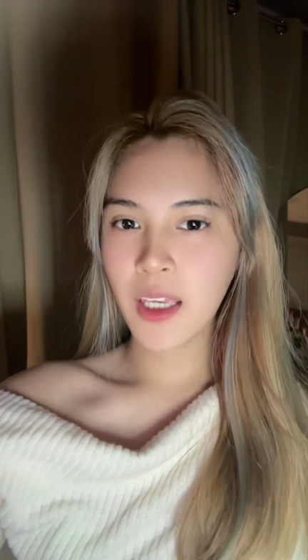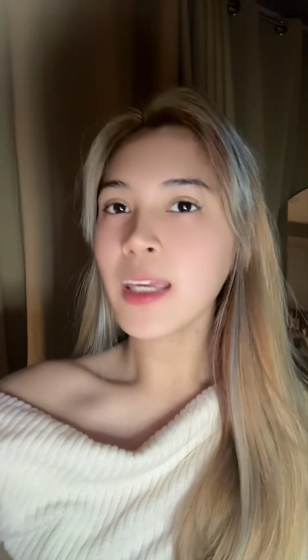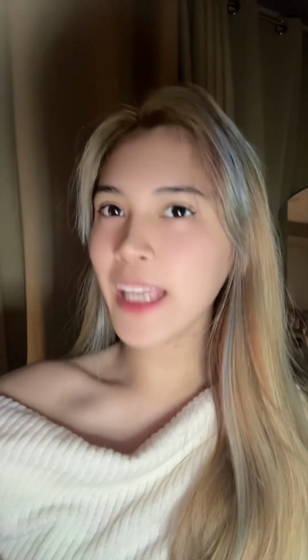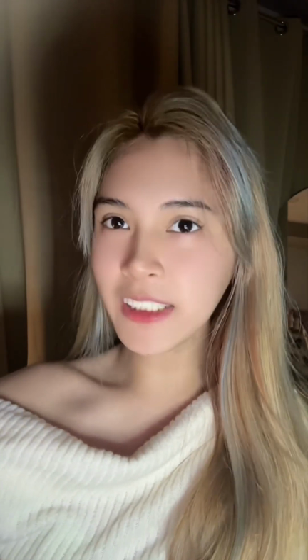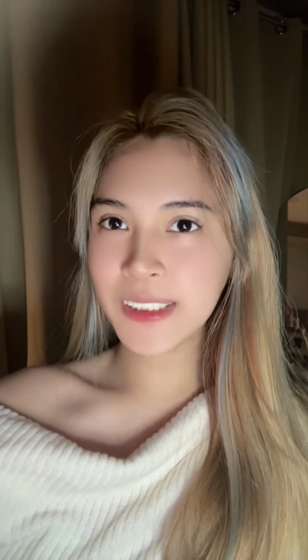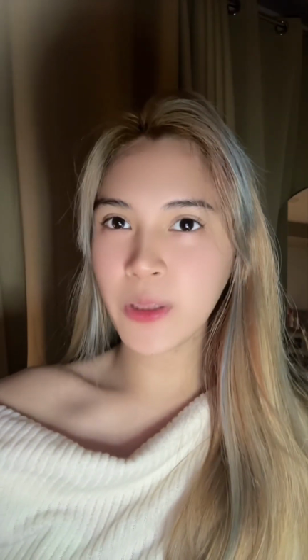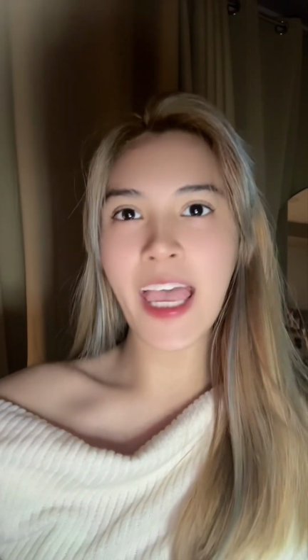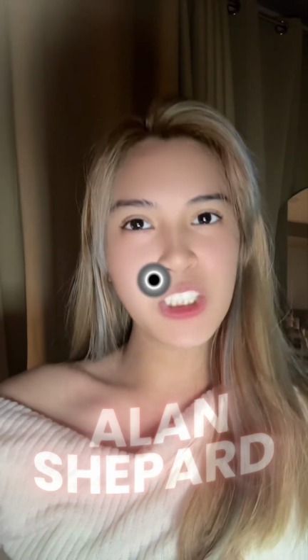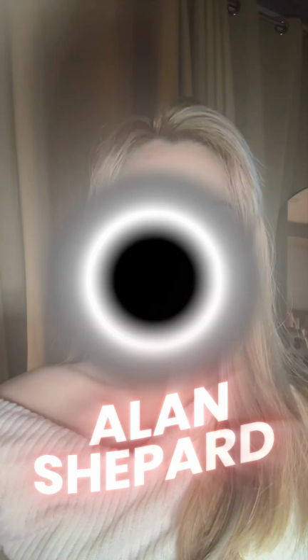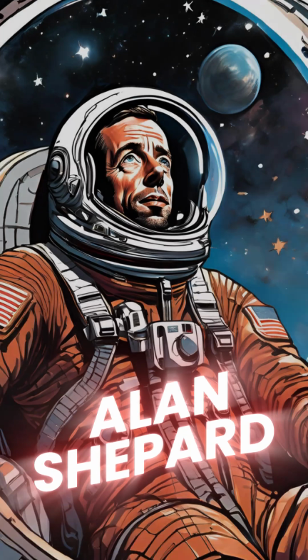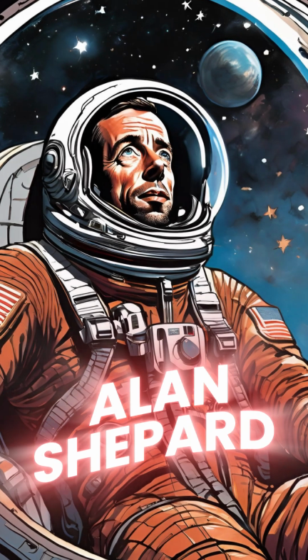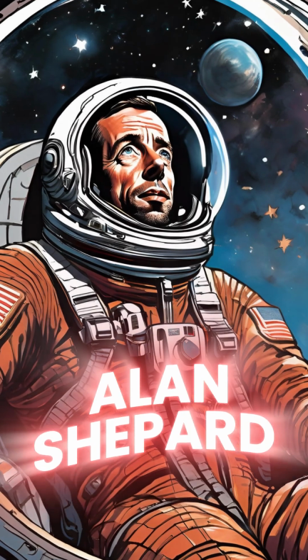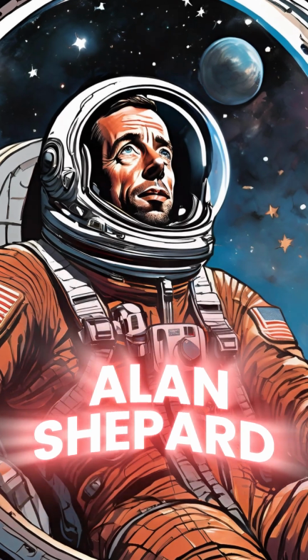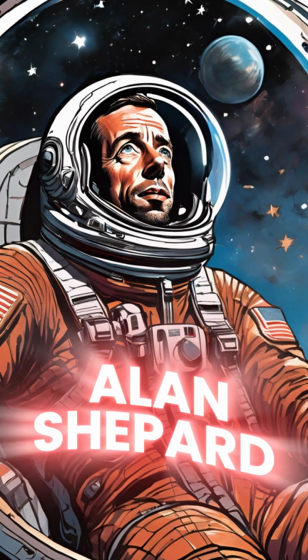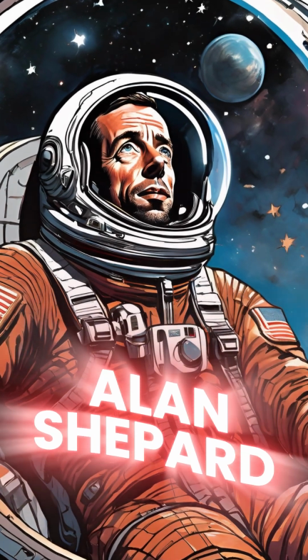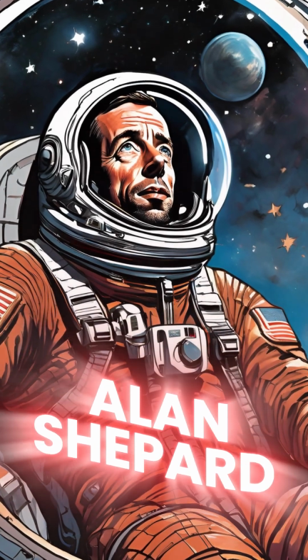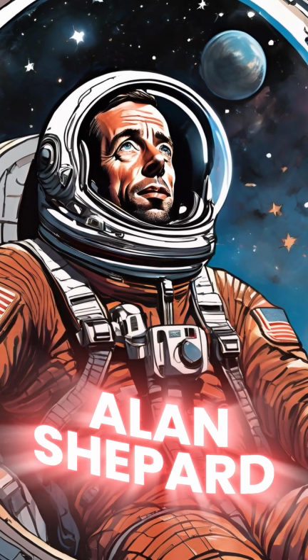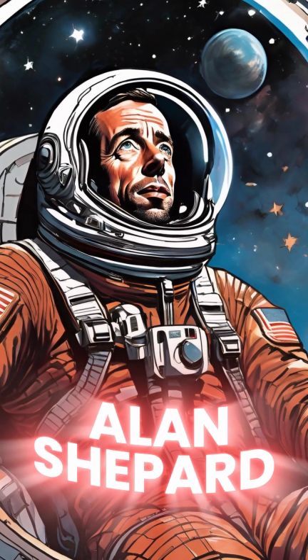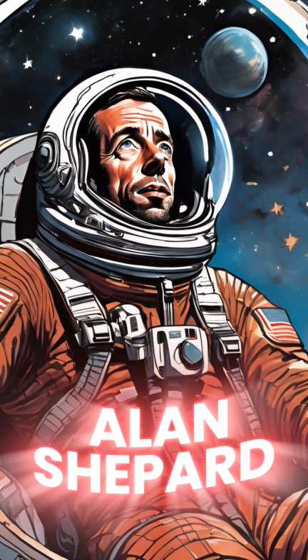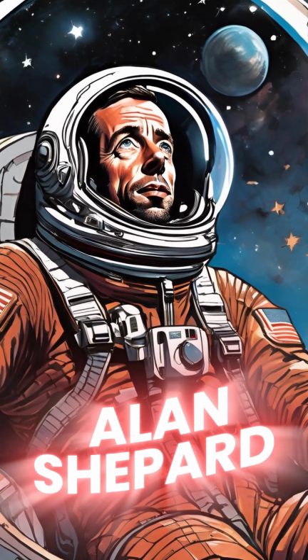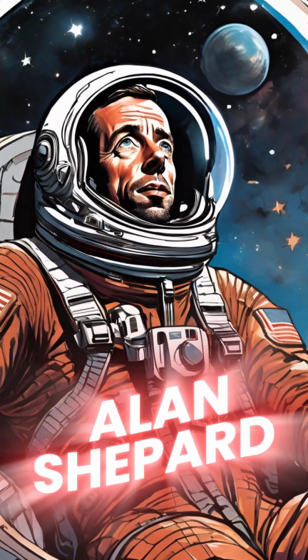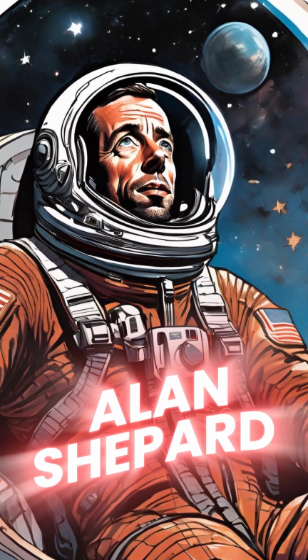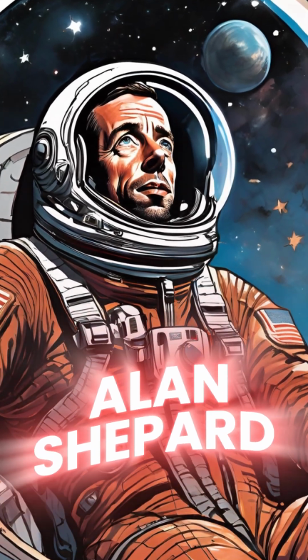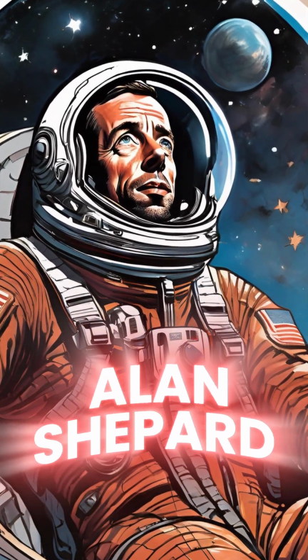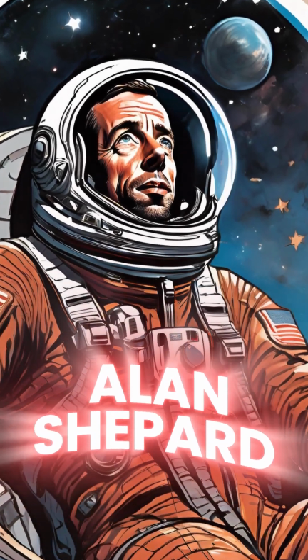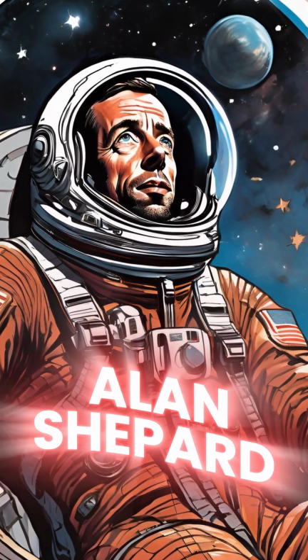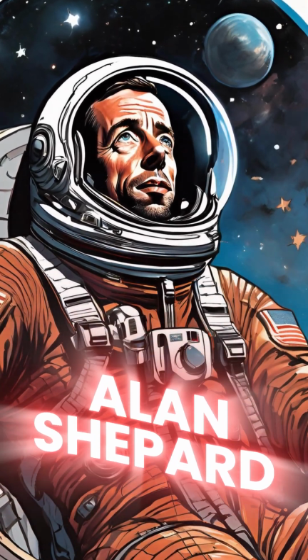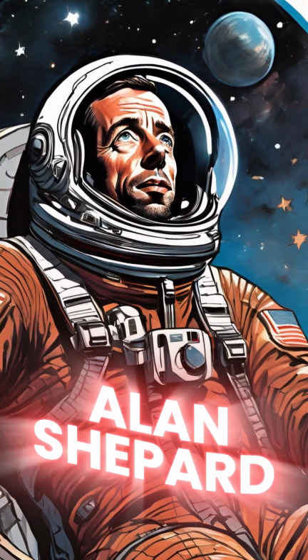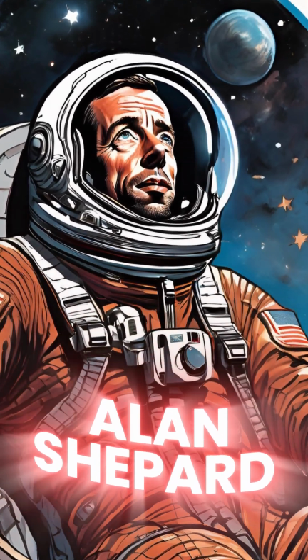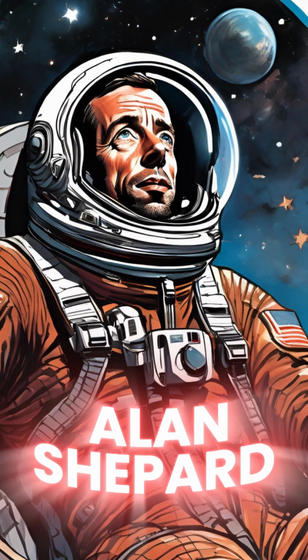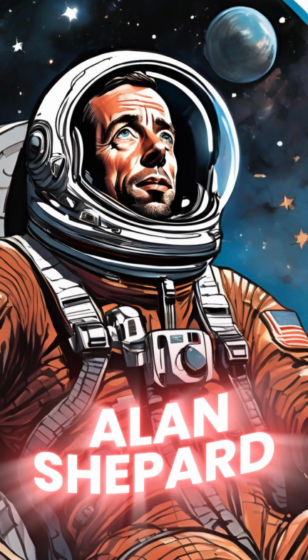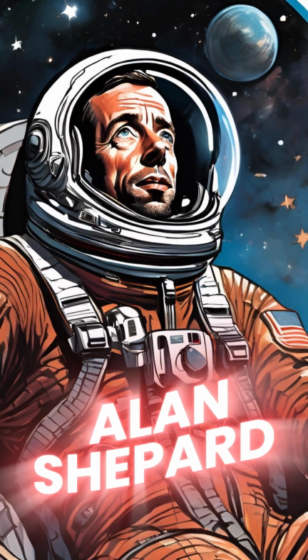In 1961, Alan Shepard became the first American in space and he had no choice but to relieve himself in his suit.